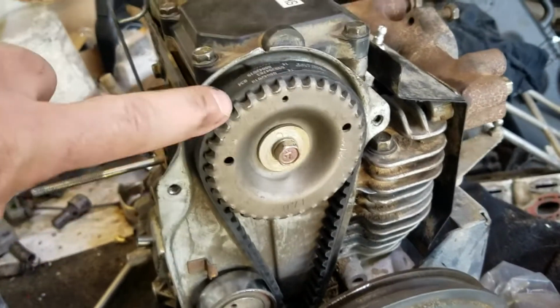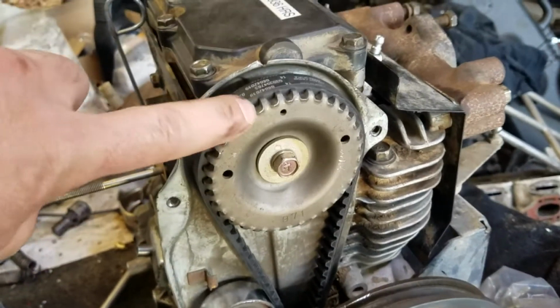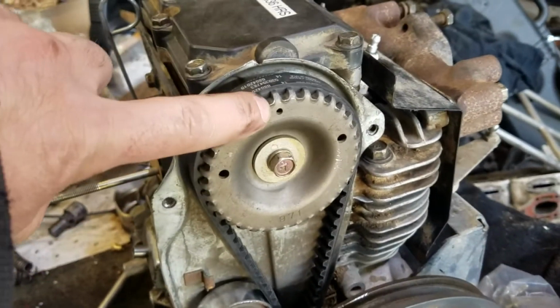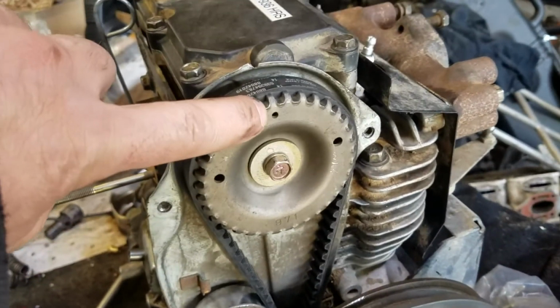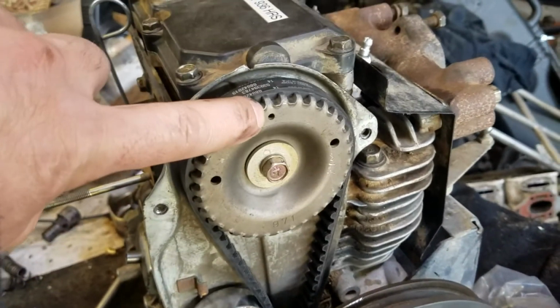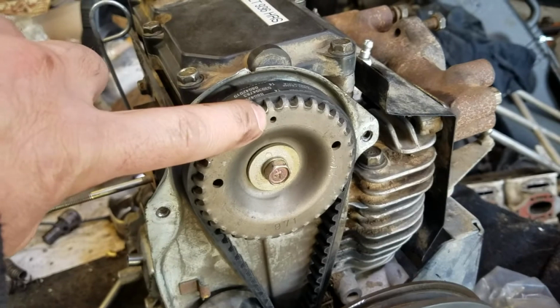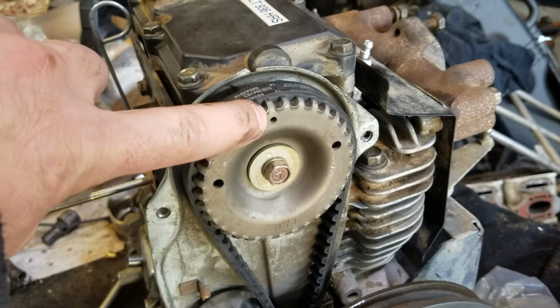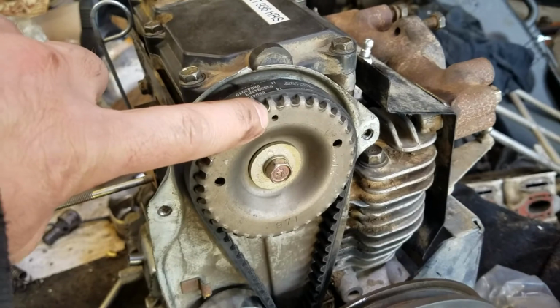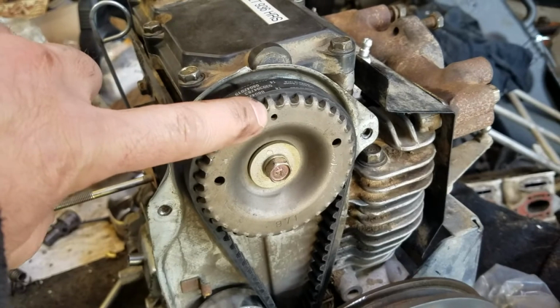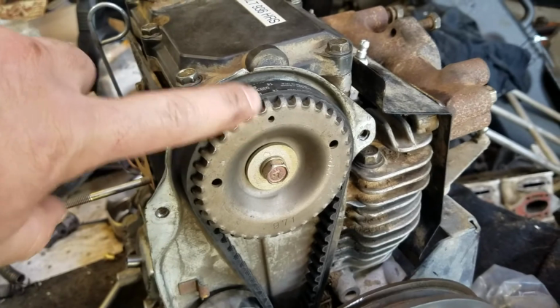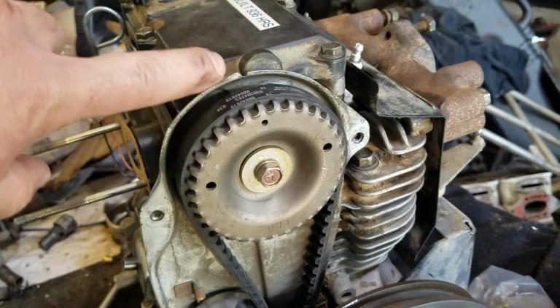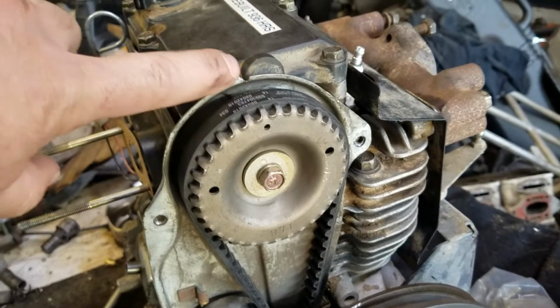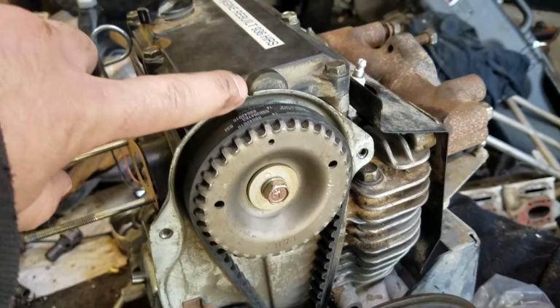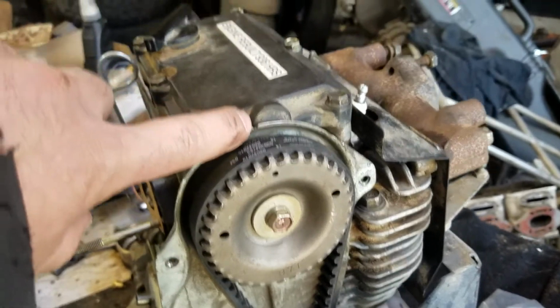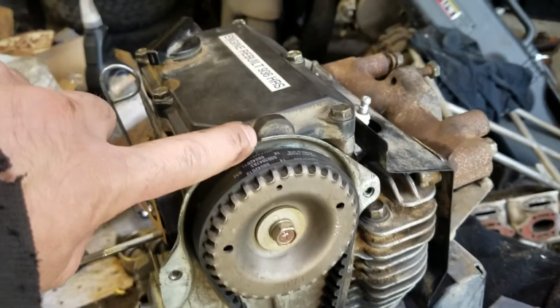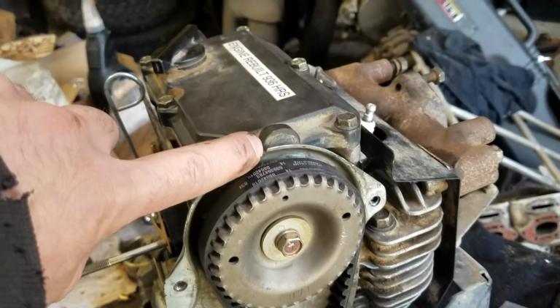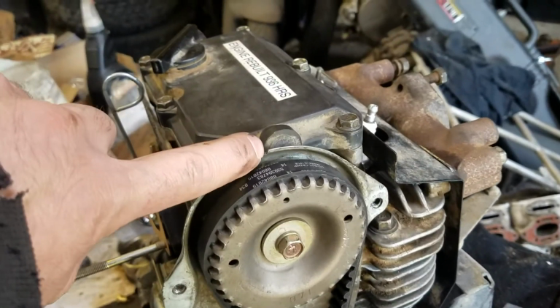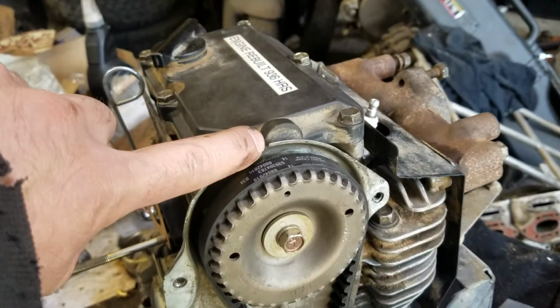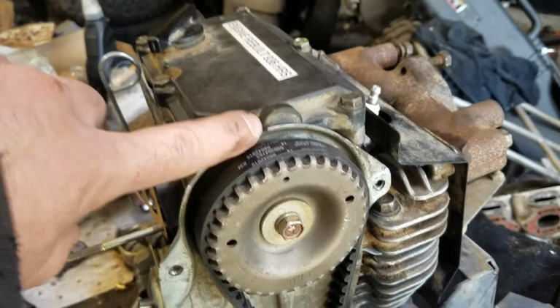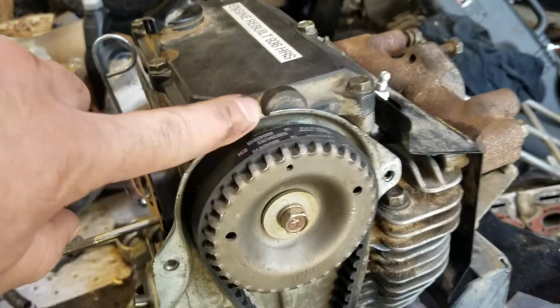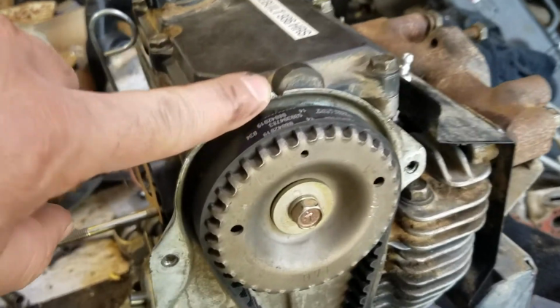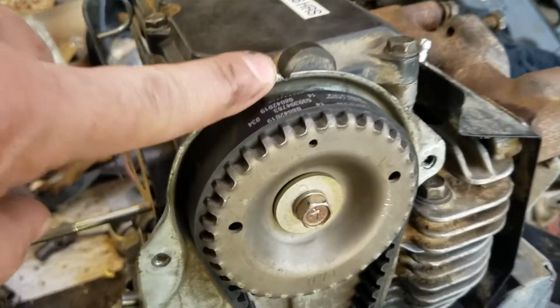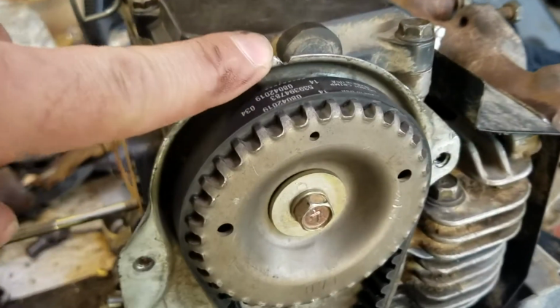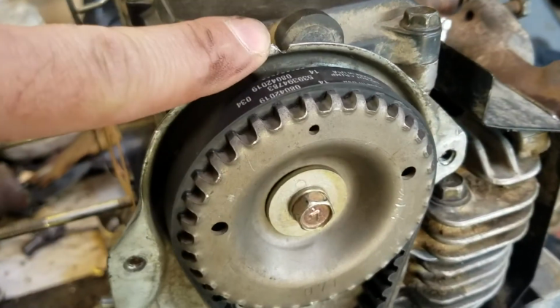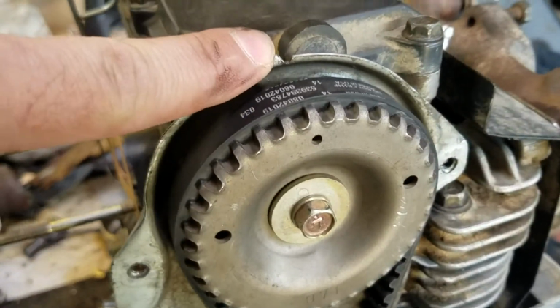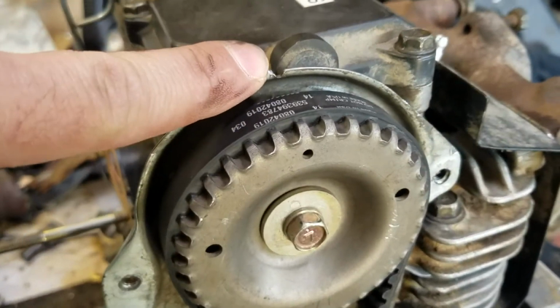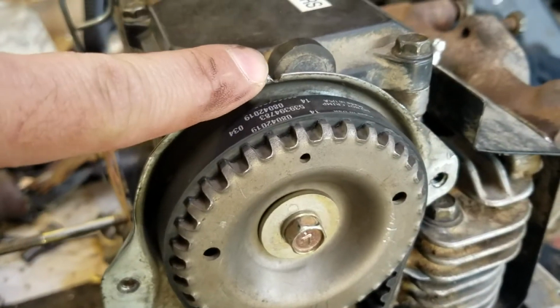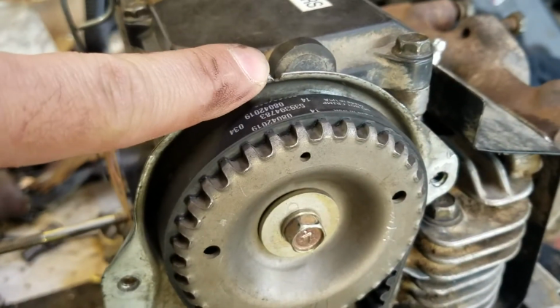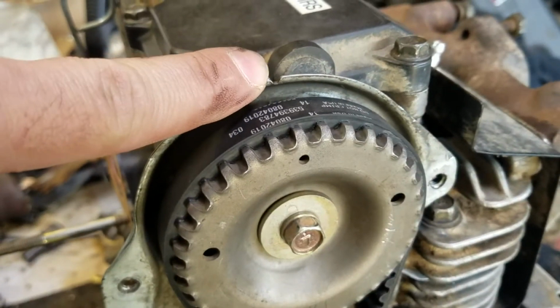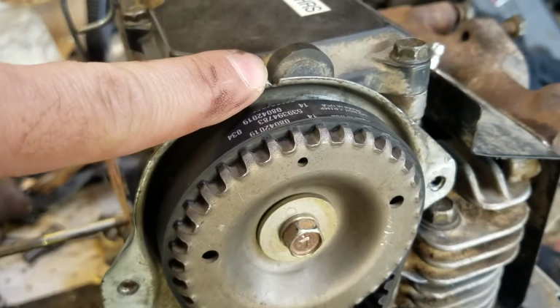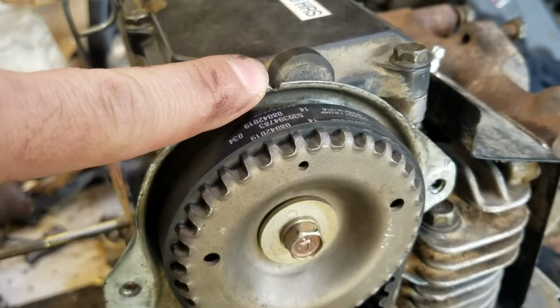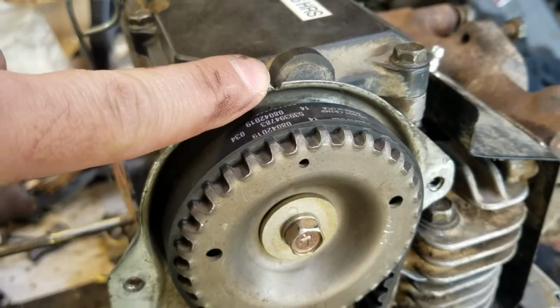Take this dot, make sure it's lined up with this groove, this little notch here.